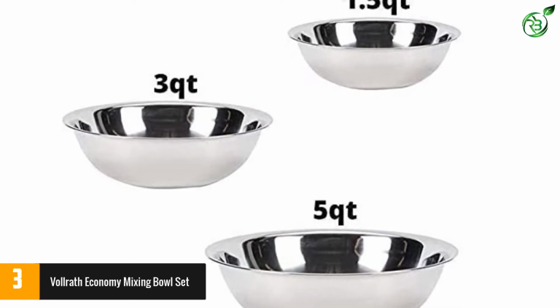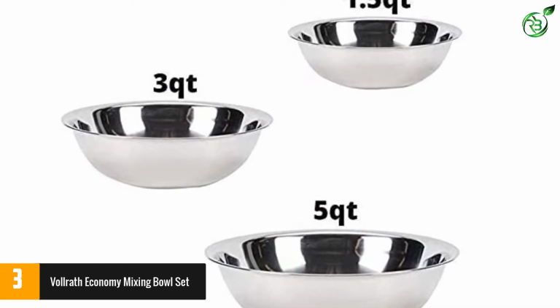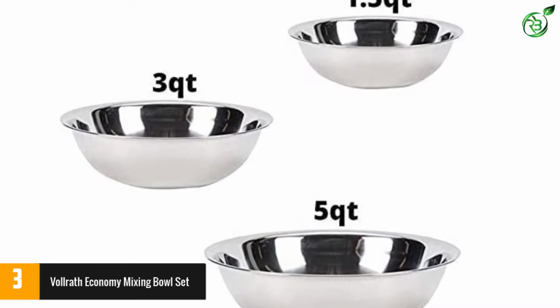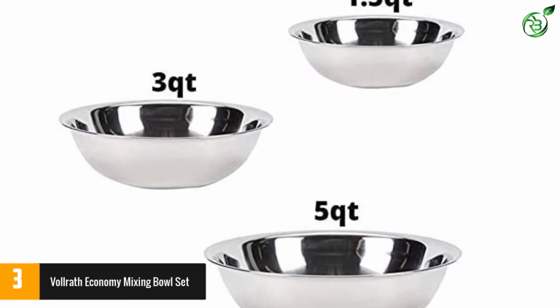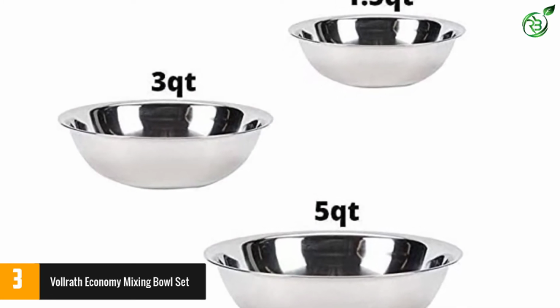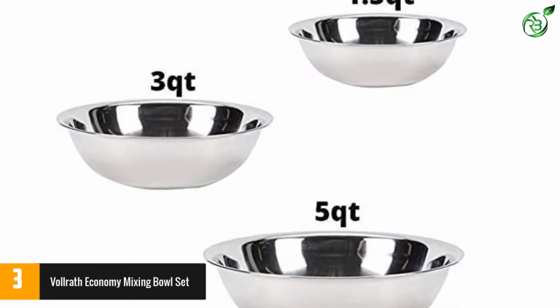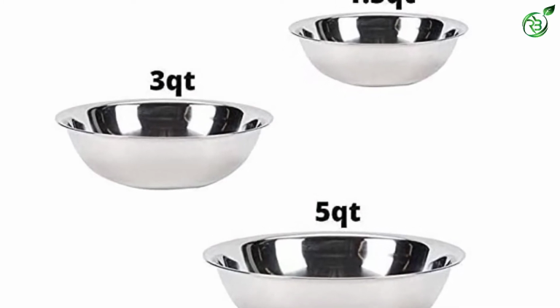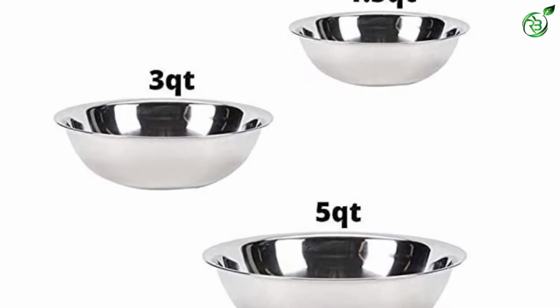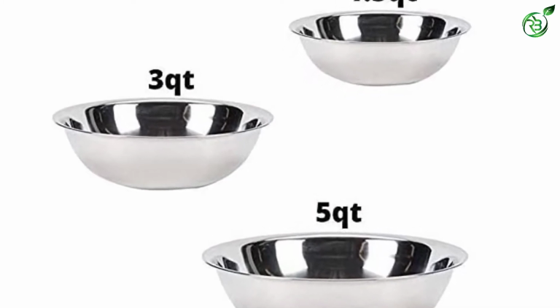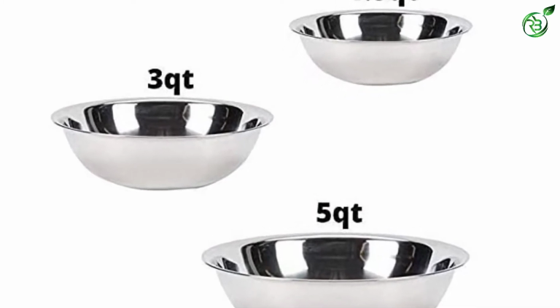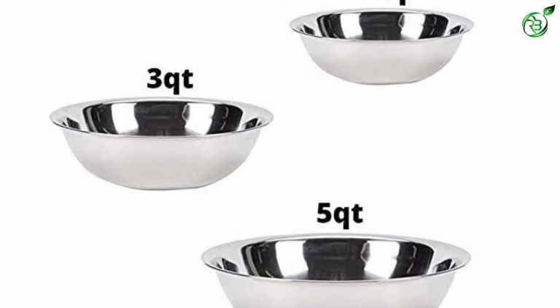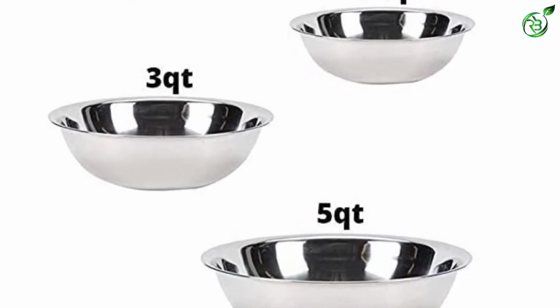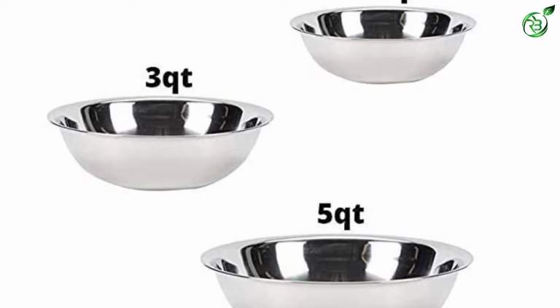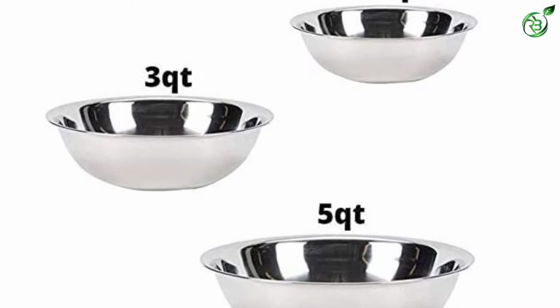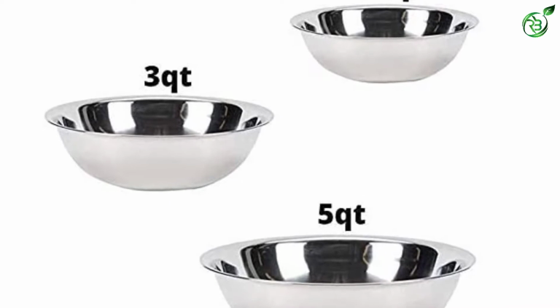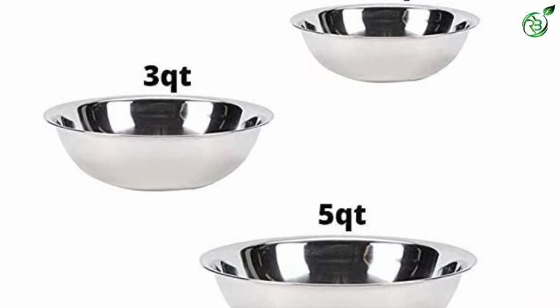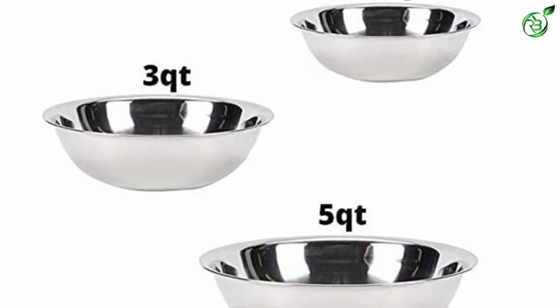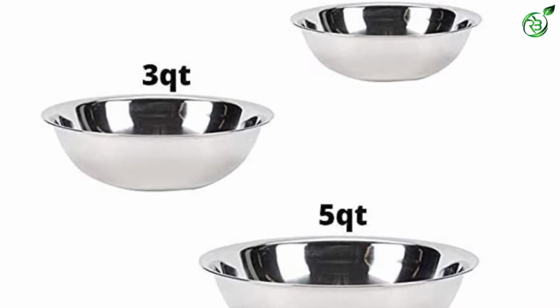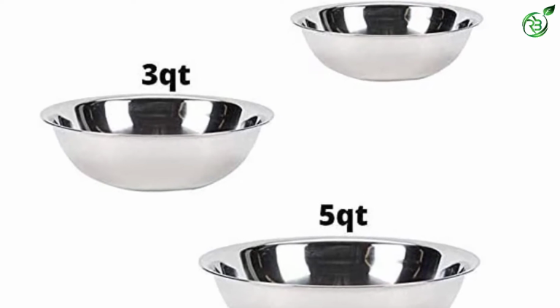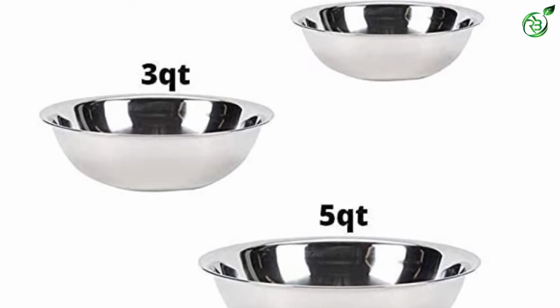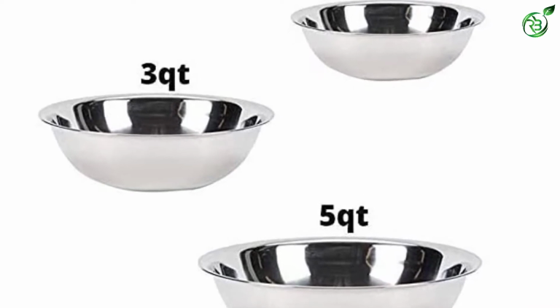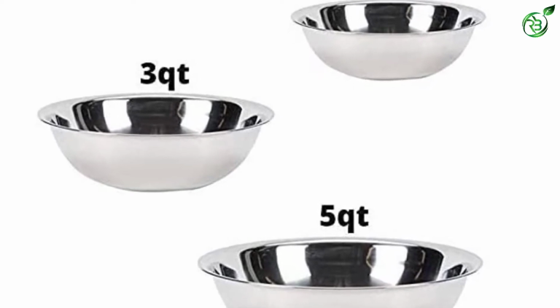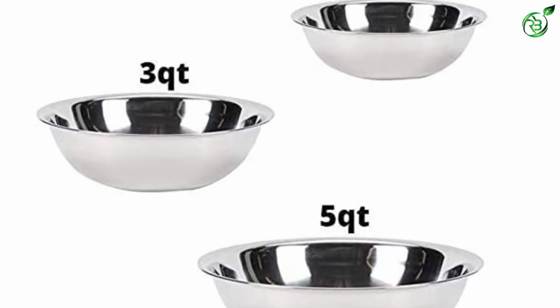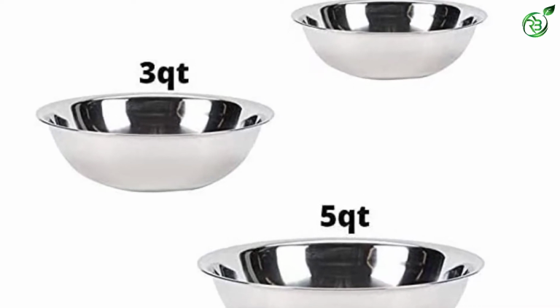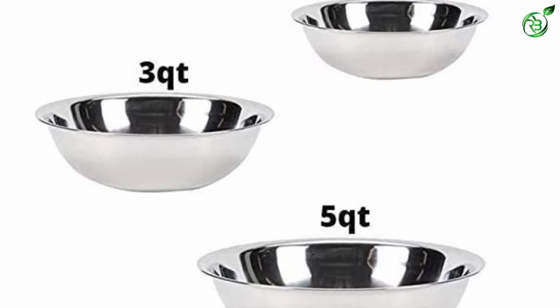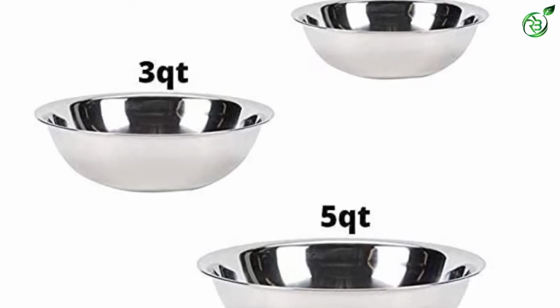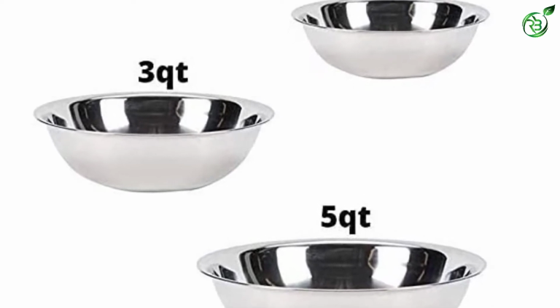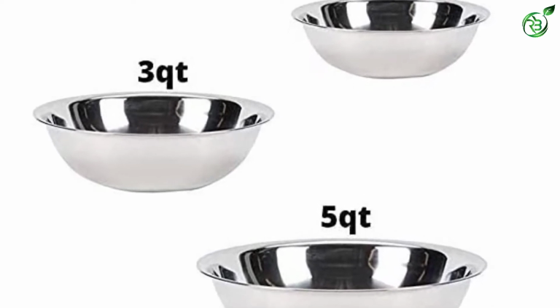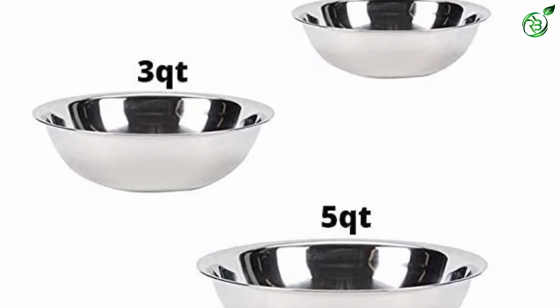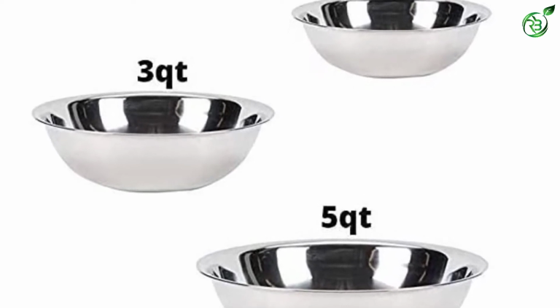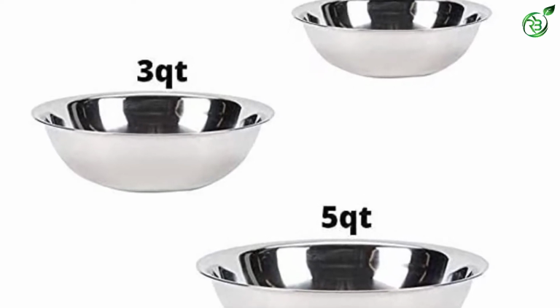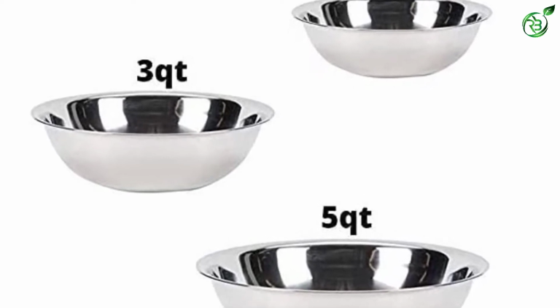These bowls can handle heat or cold and can be put in the fridge or freezer, or you can use them to create a double boiler.